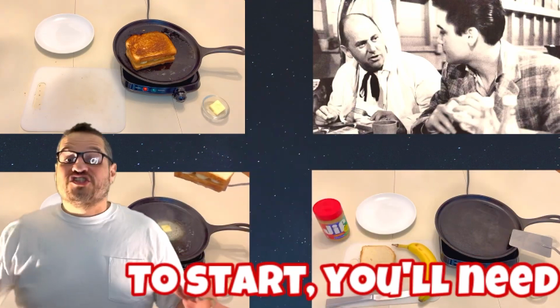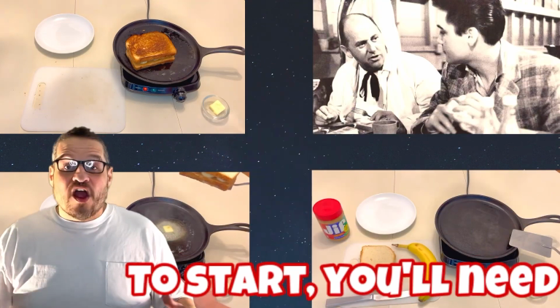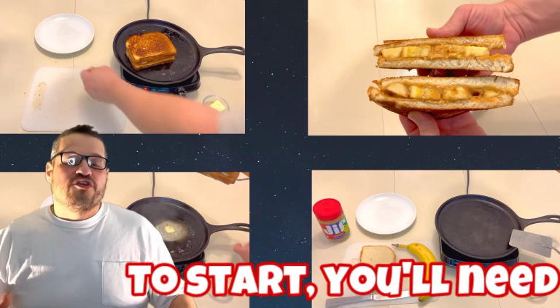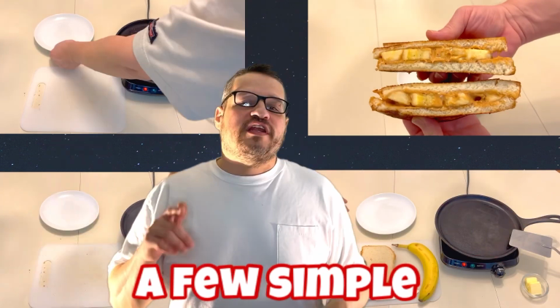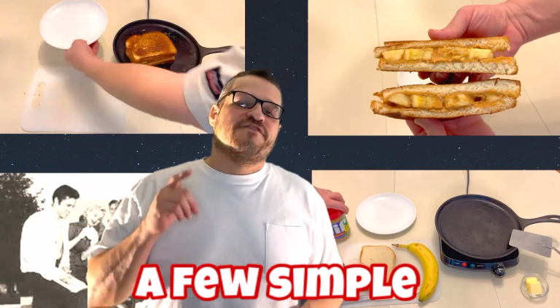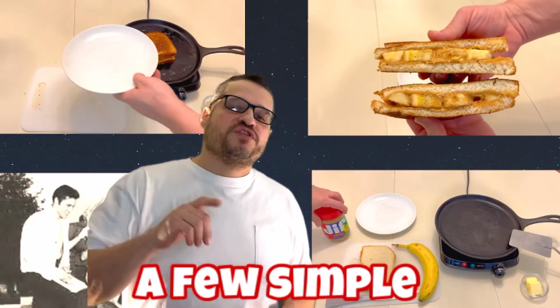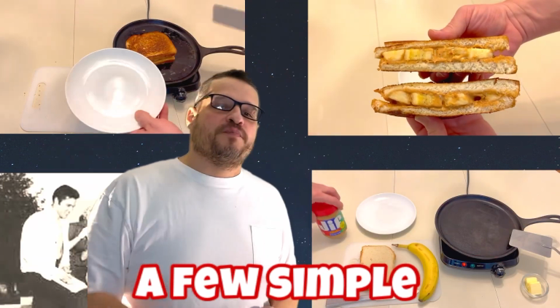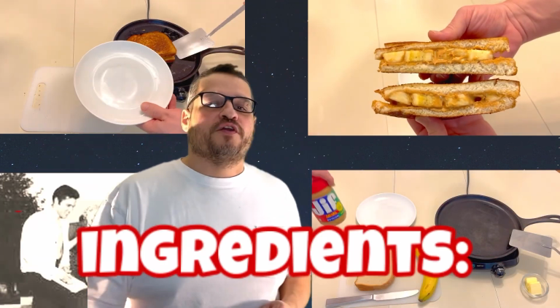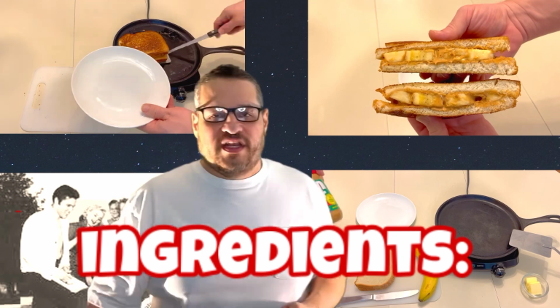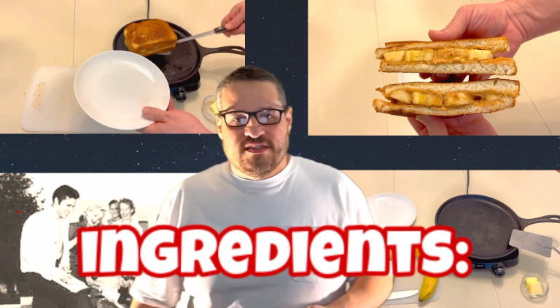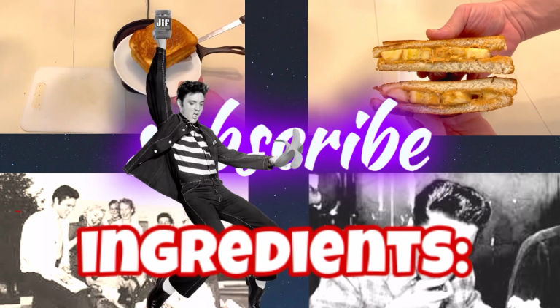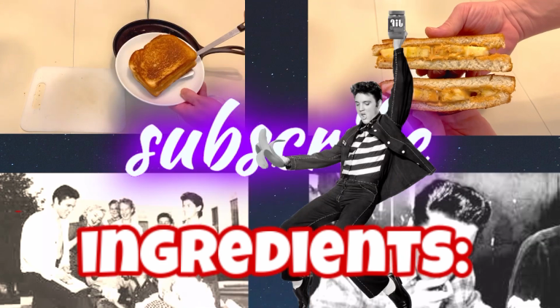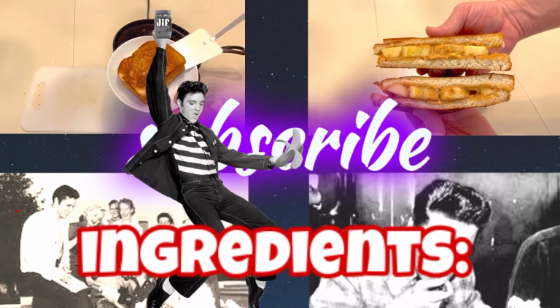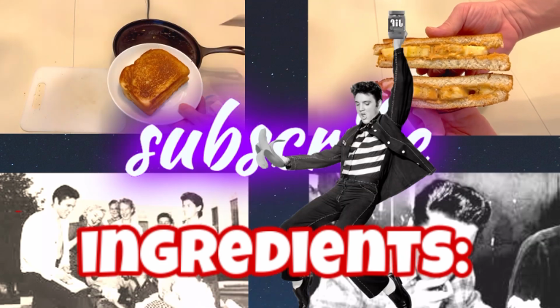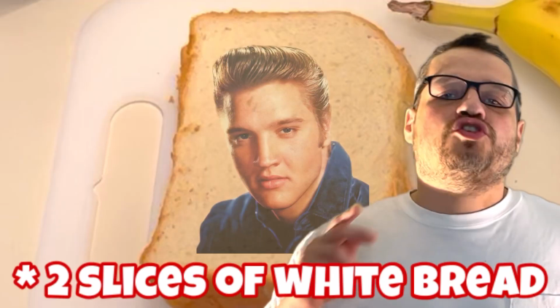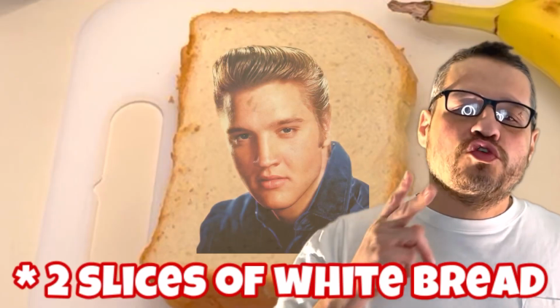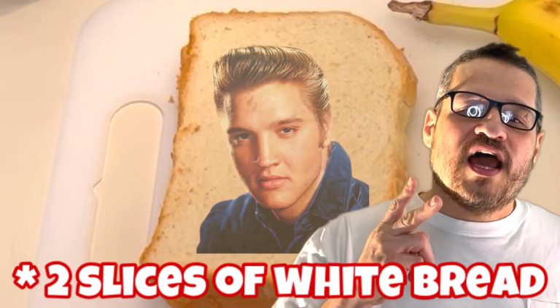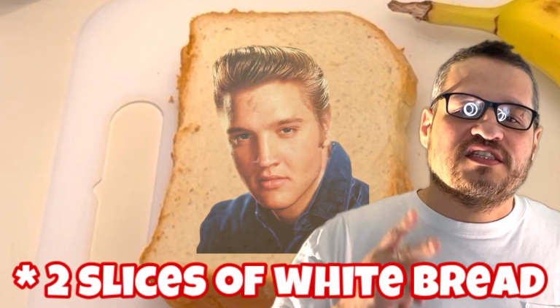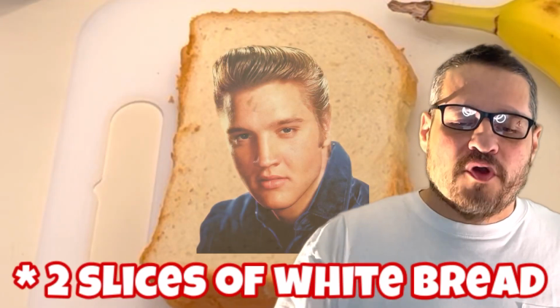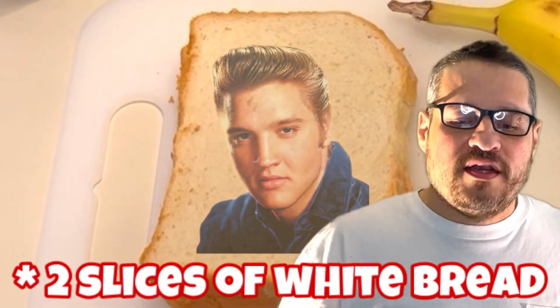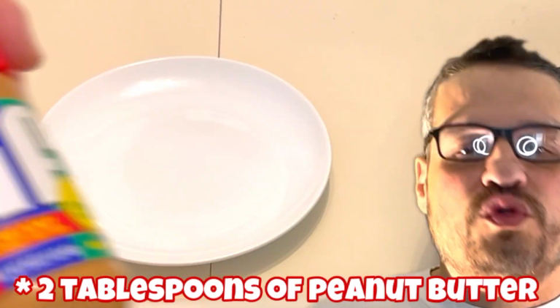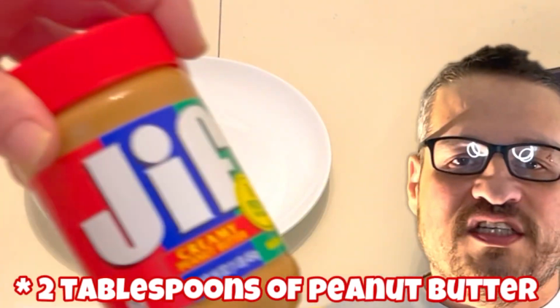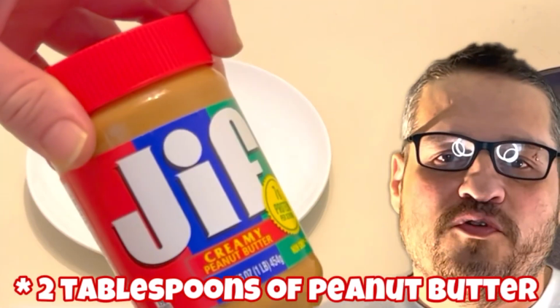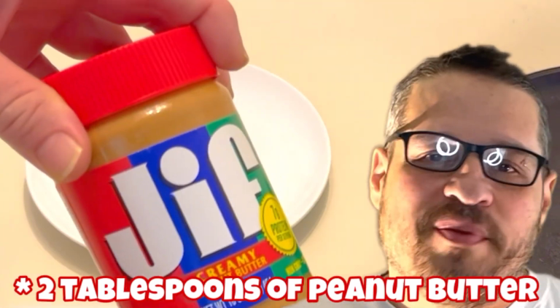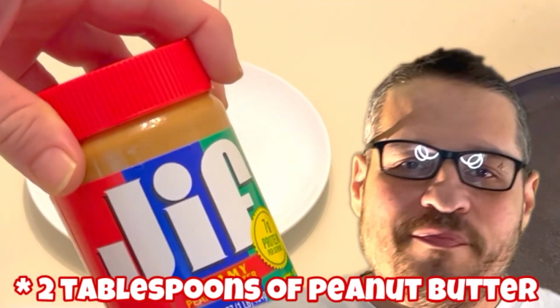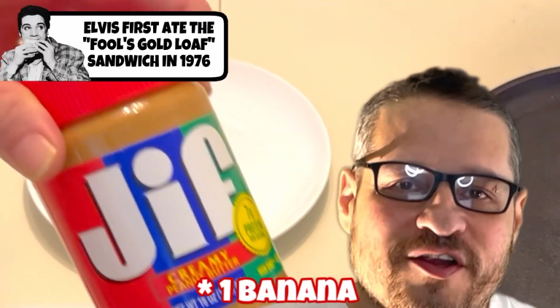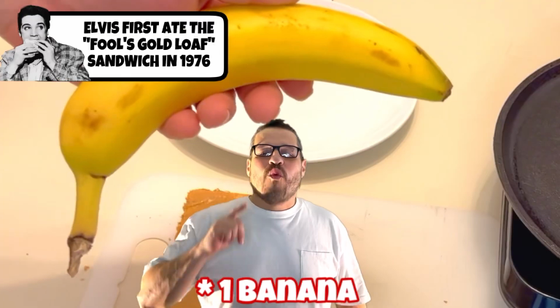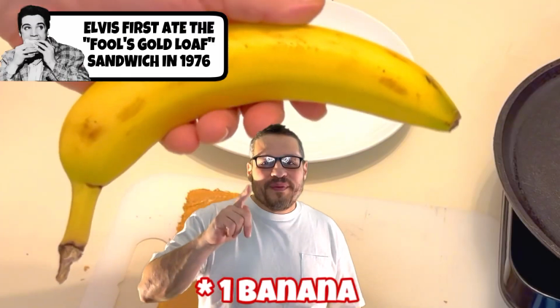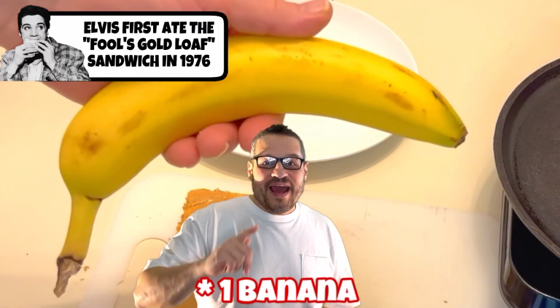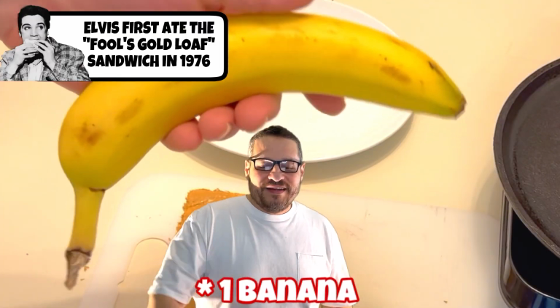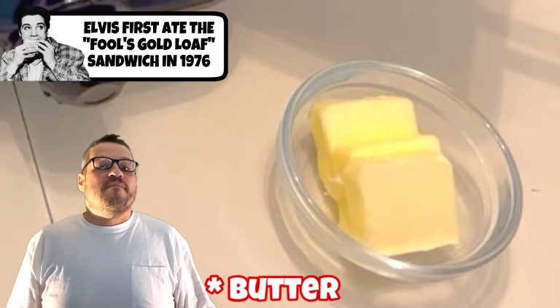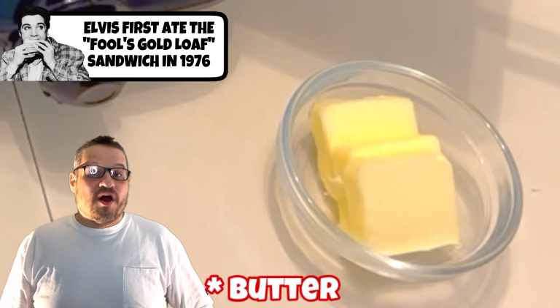To start, you'll need a few simple ingredients: two slices of bread, two teaspoons of peanut butter, one banana, and butter.